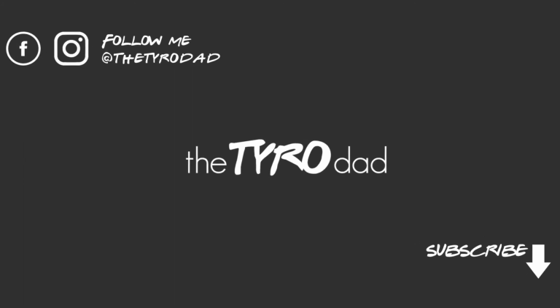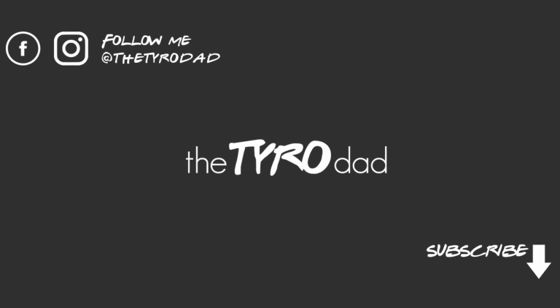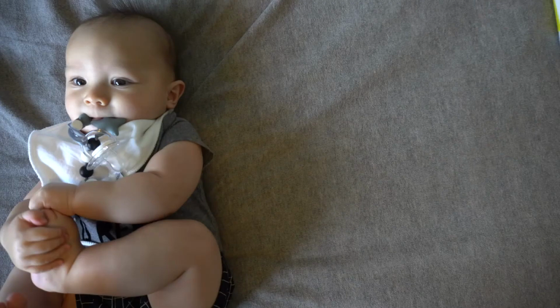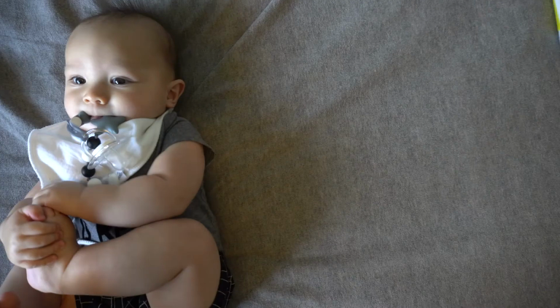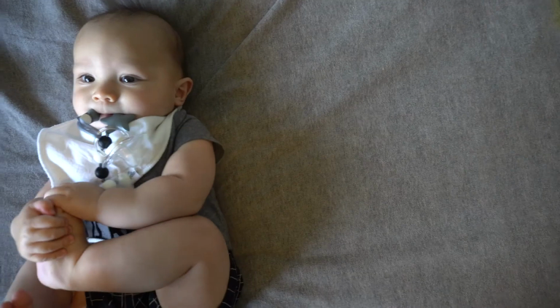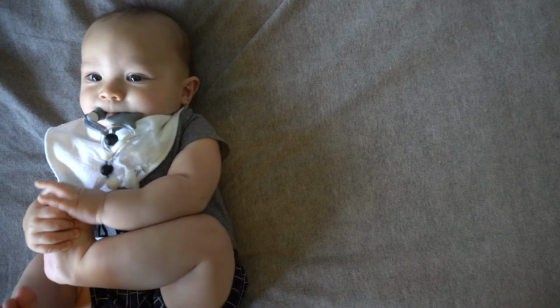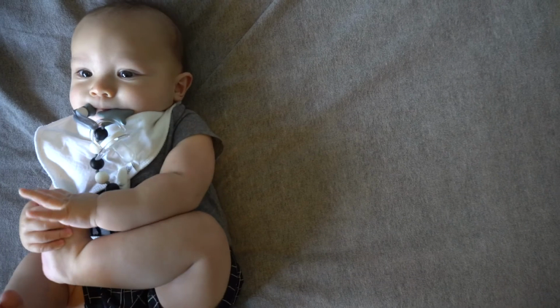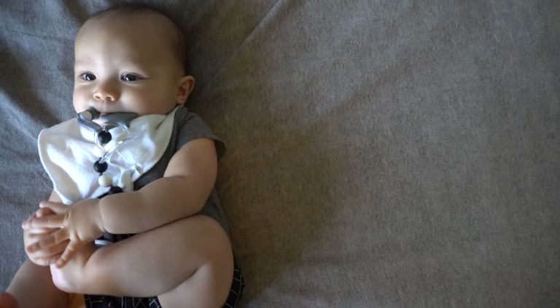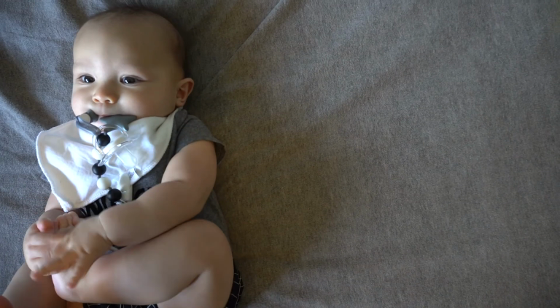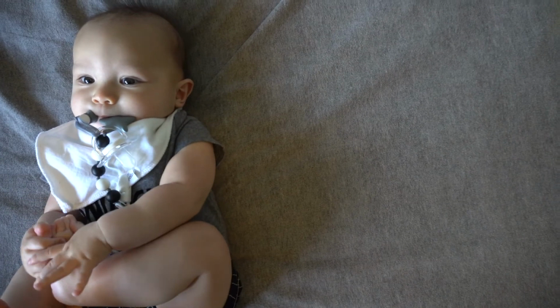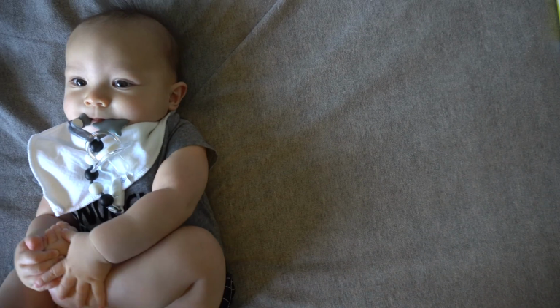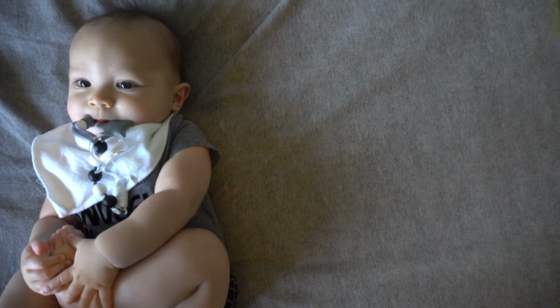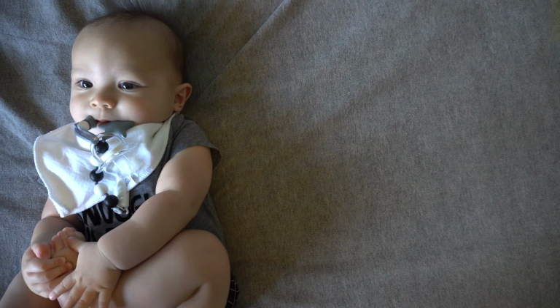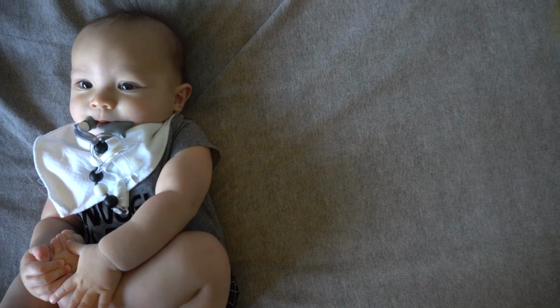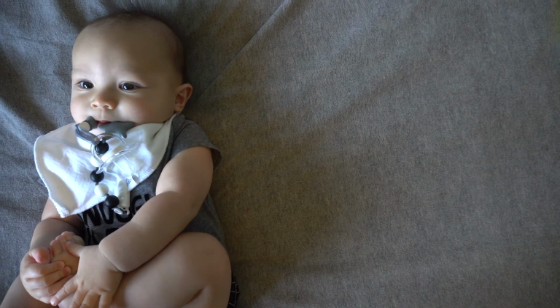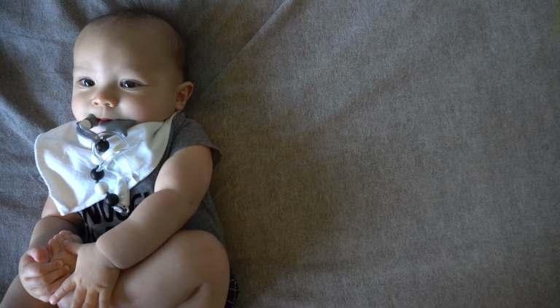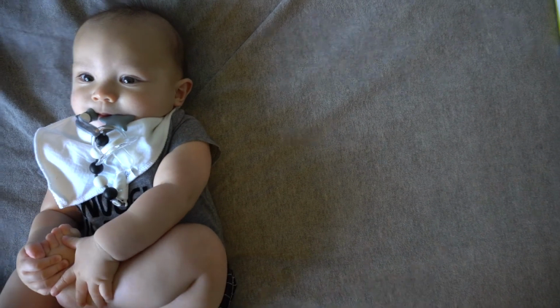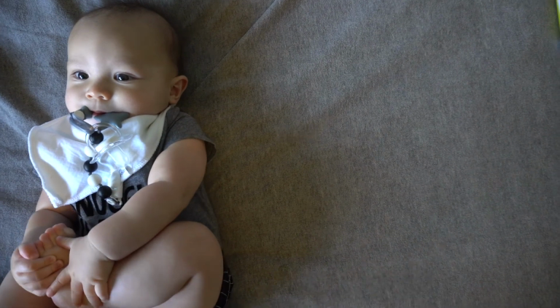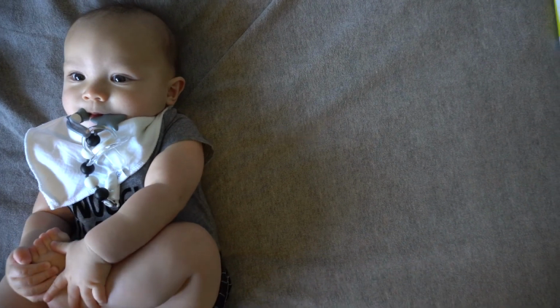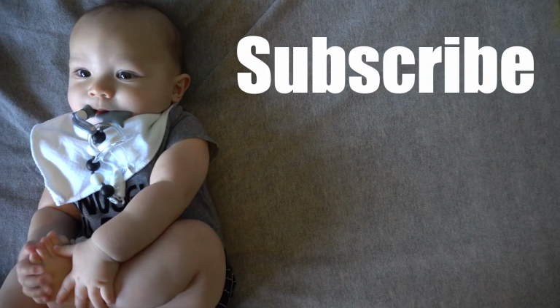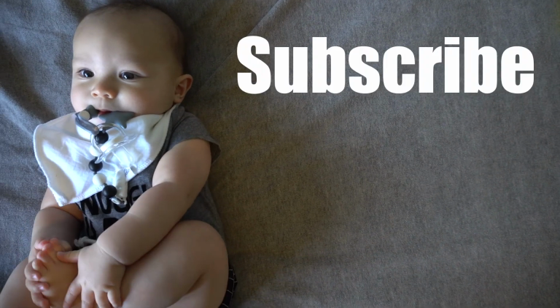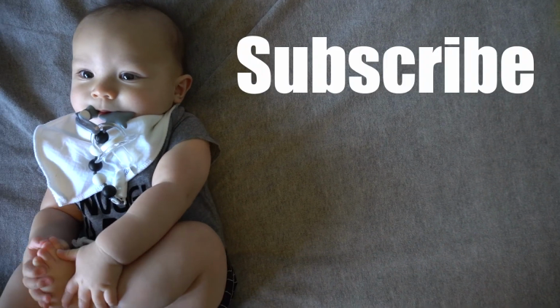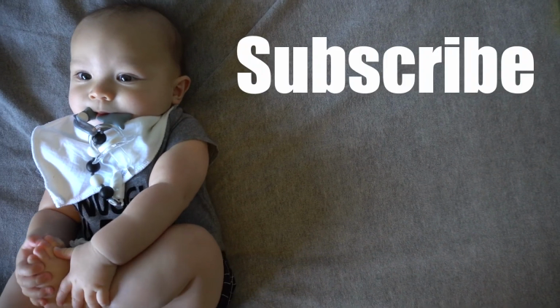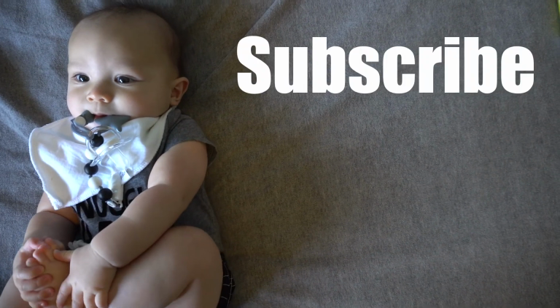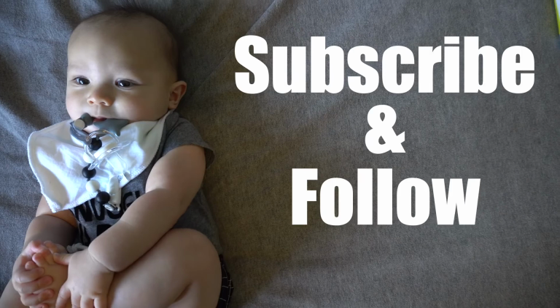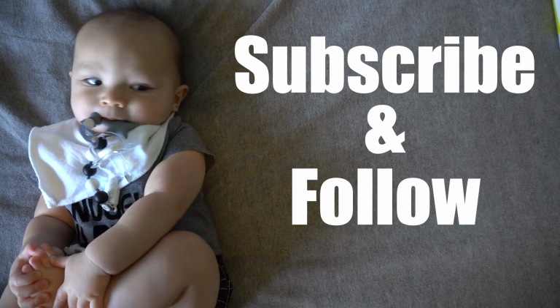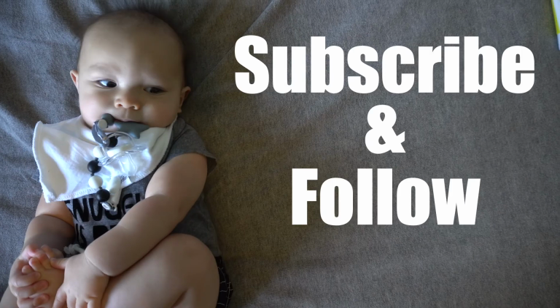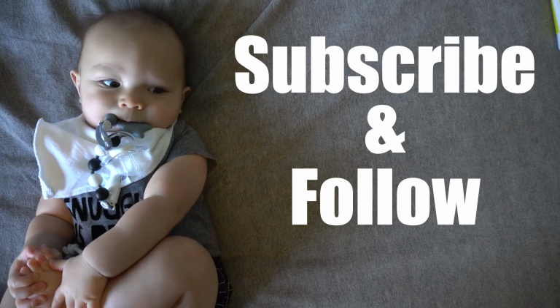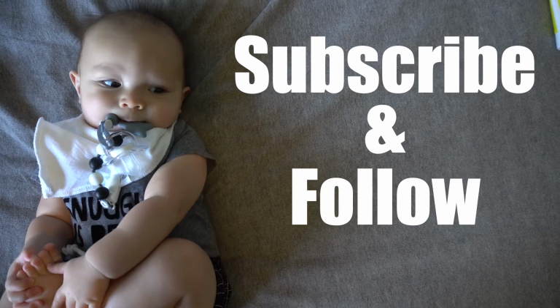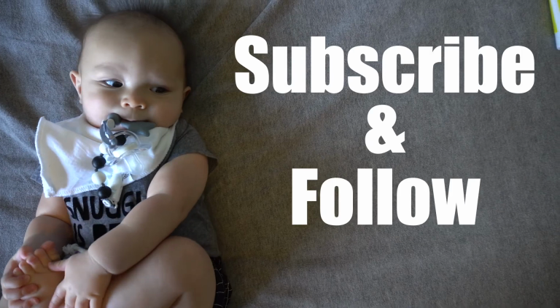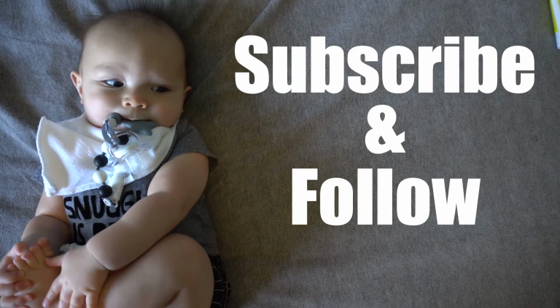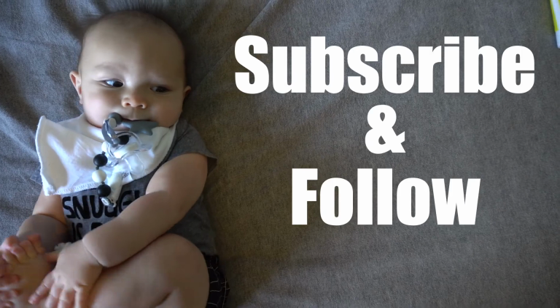Thanks for watching. Hope you enjoyed it. Don't forget to subscribe and follow on Facebook.